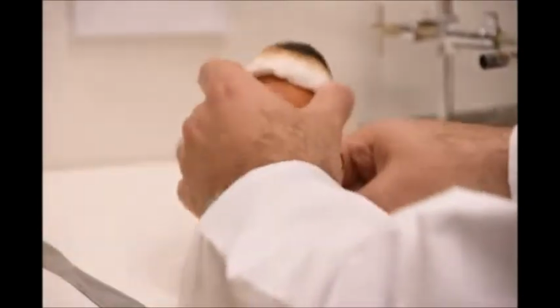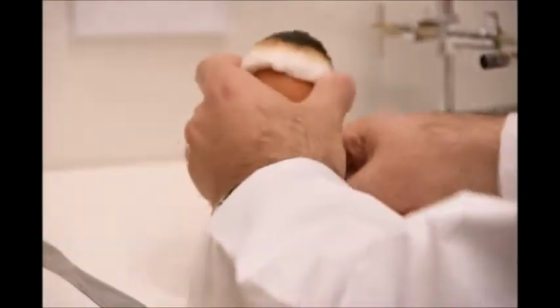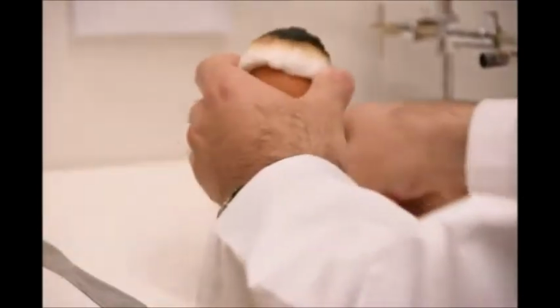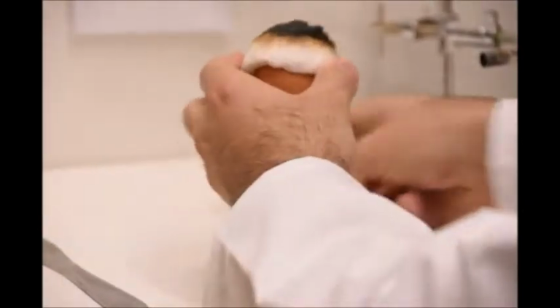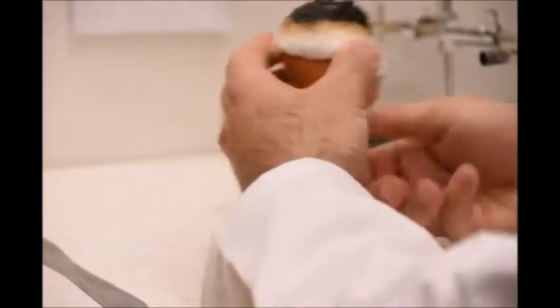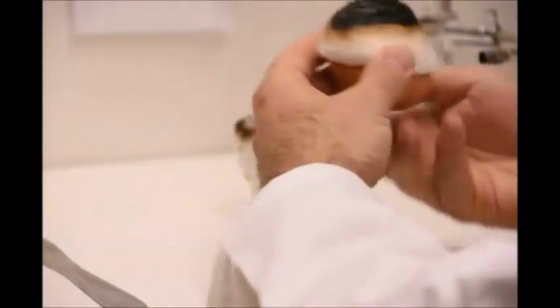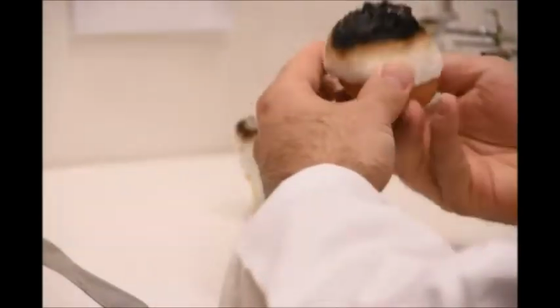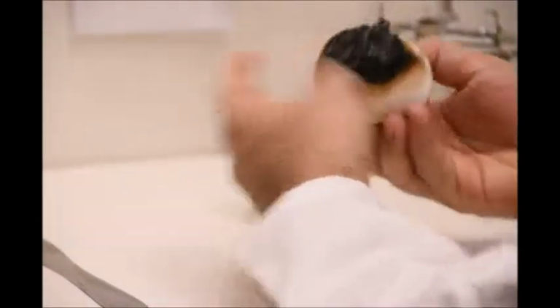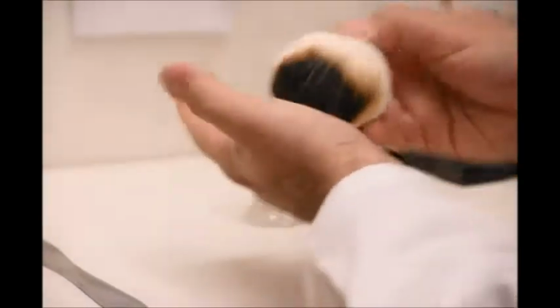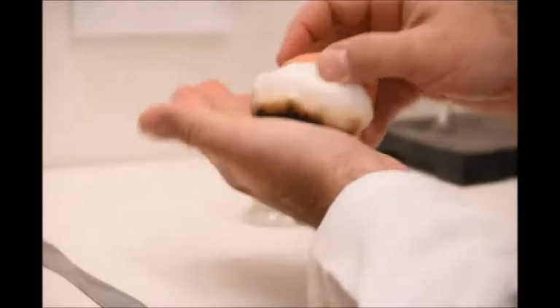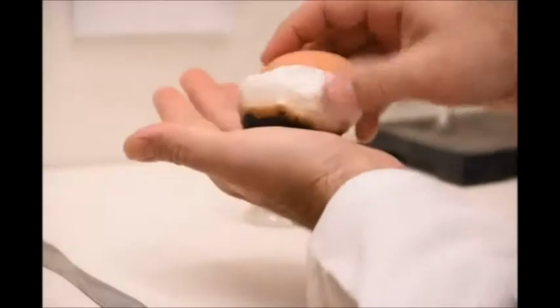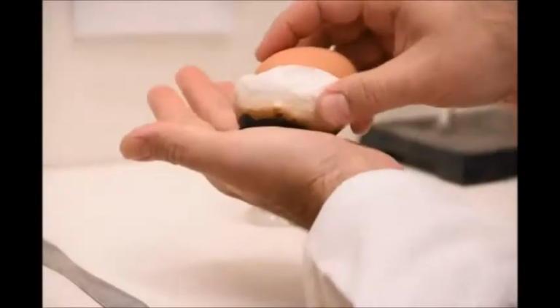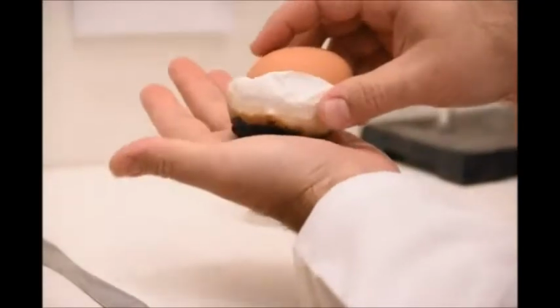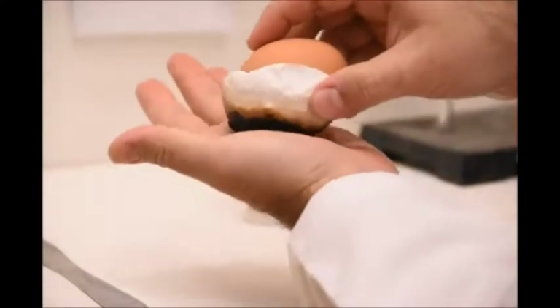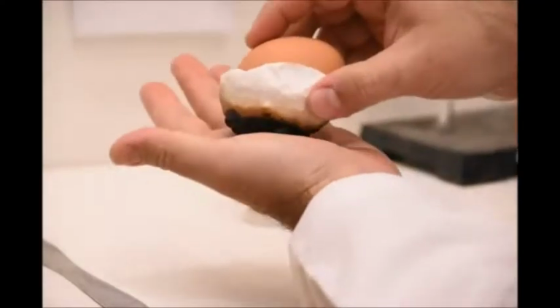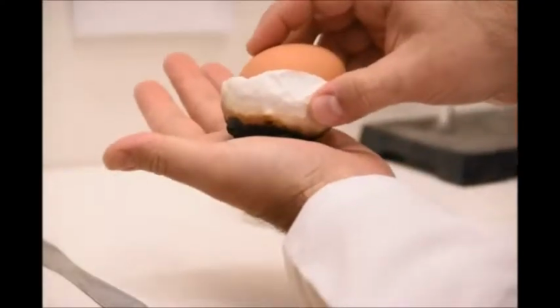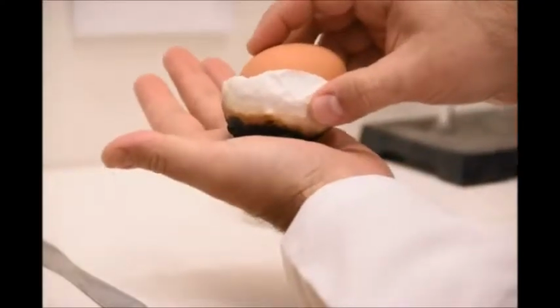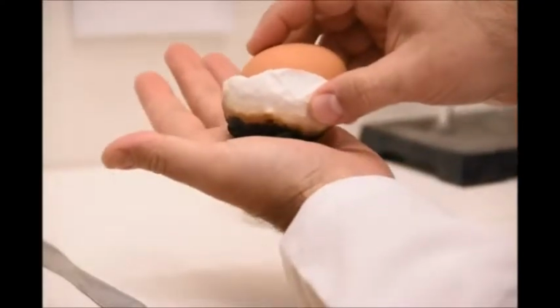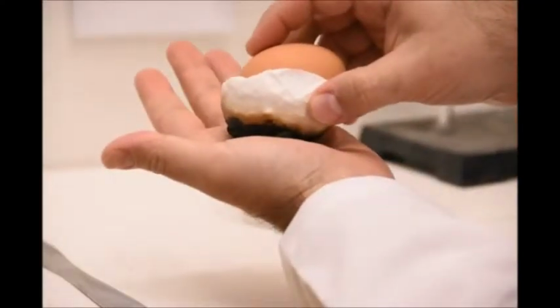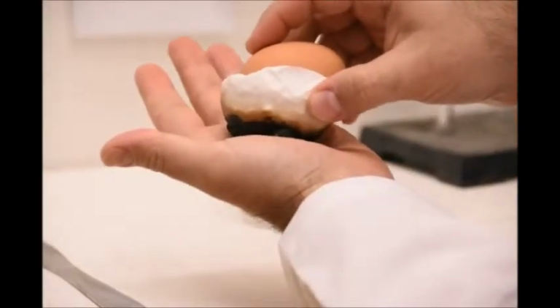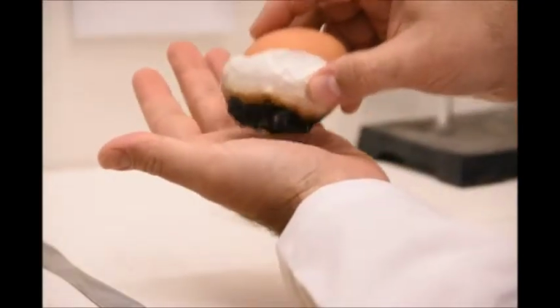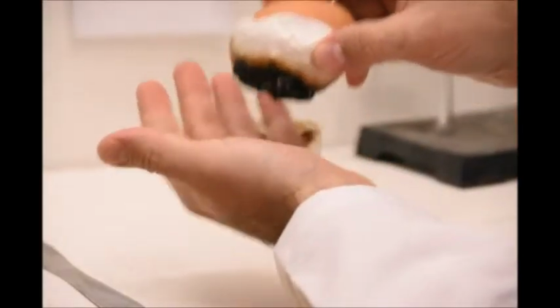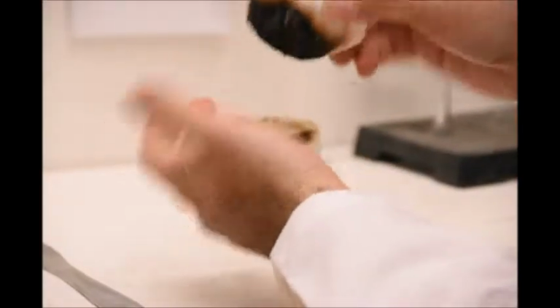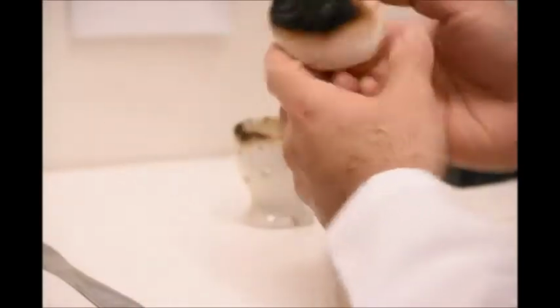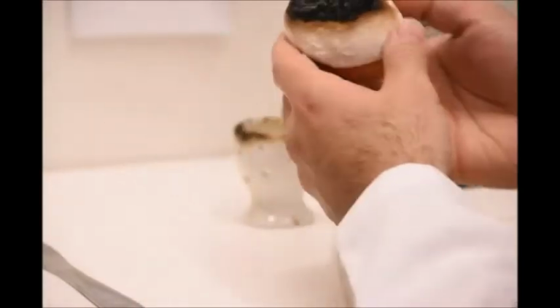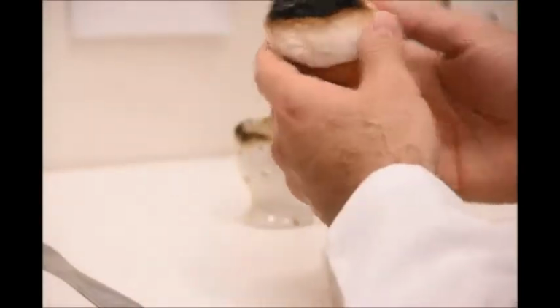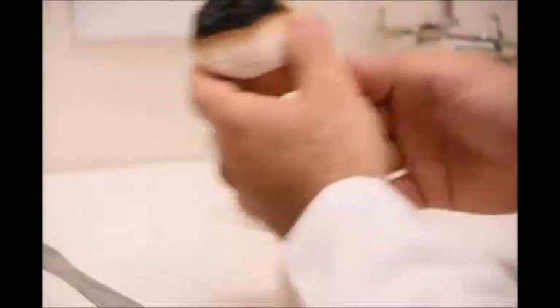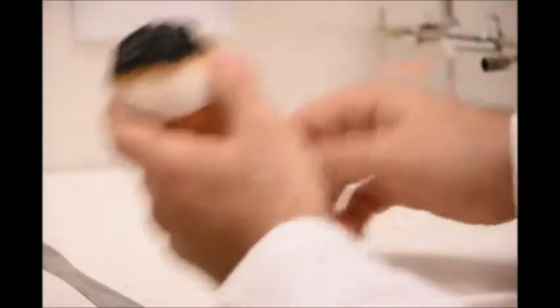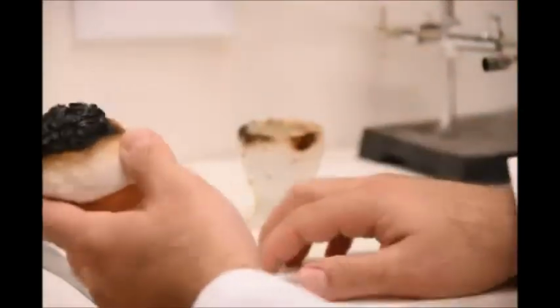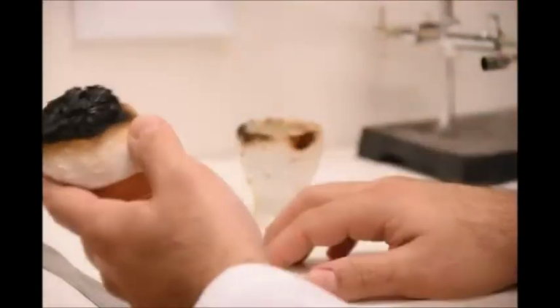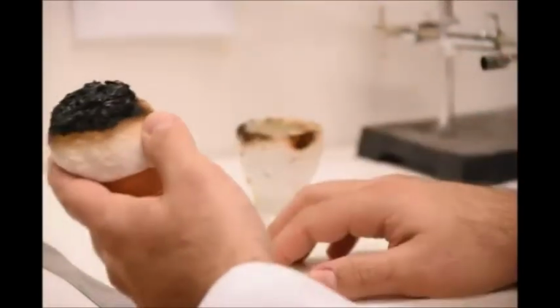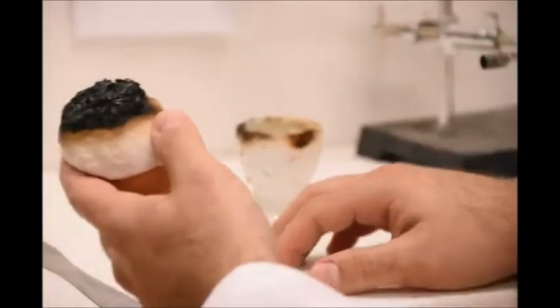I can grab it and put it flat on the top of my hand. It's warm, warm to the touch.